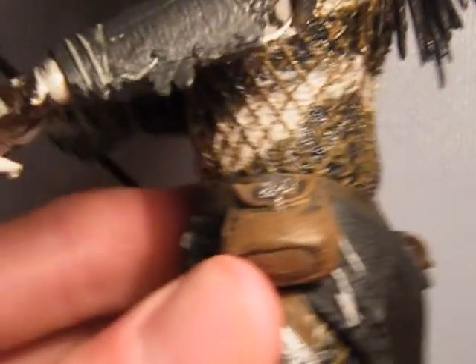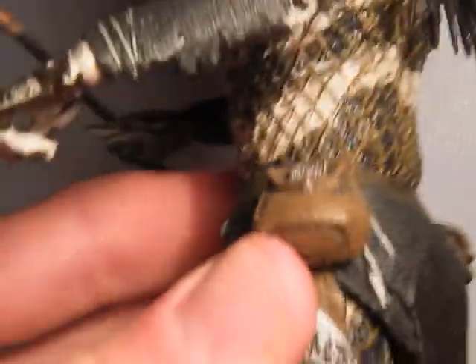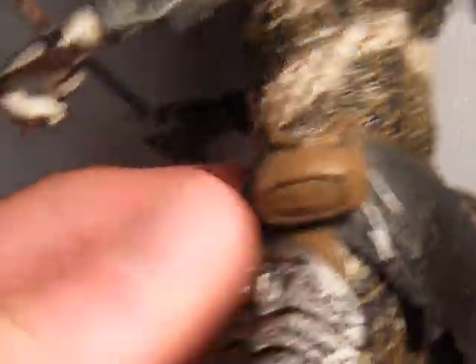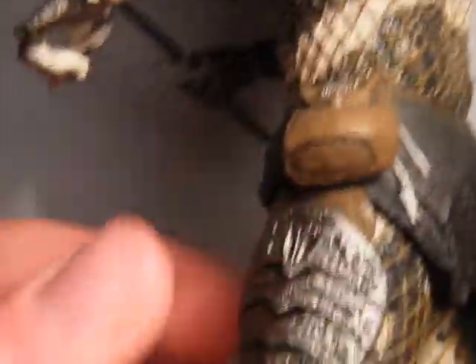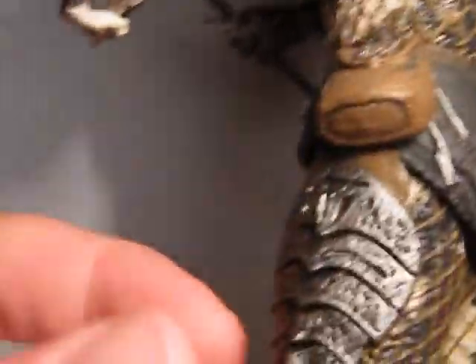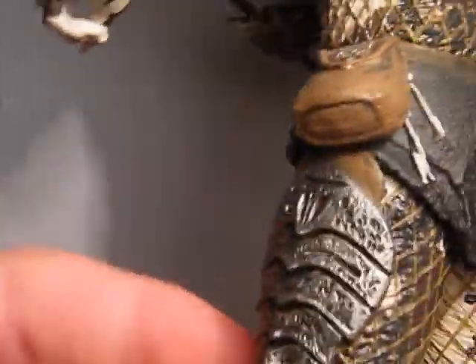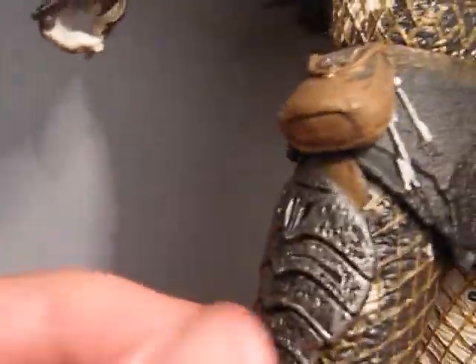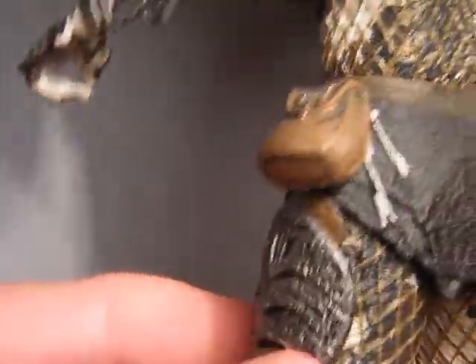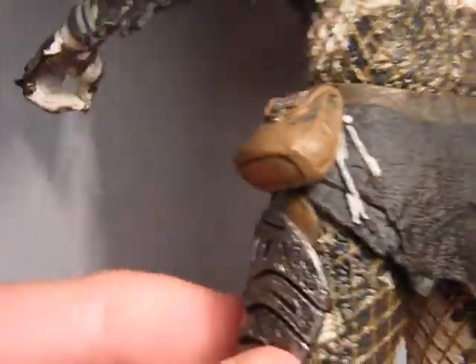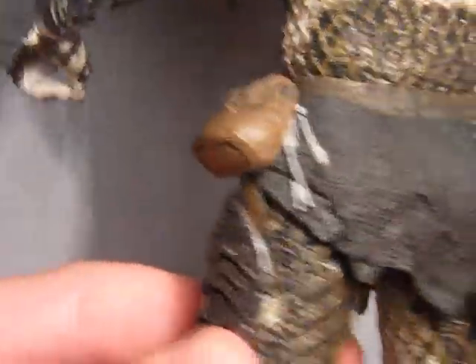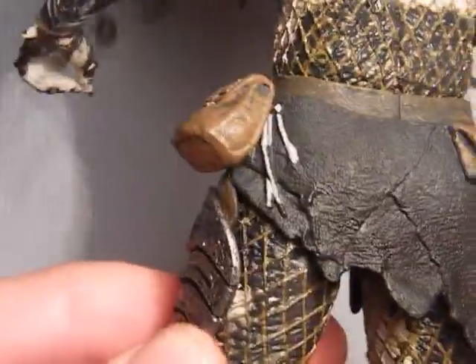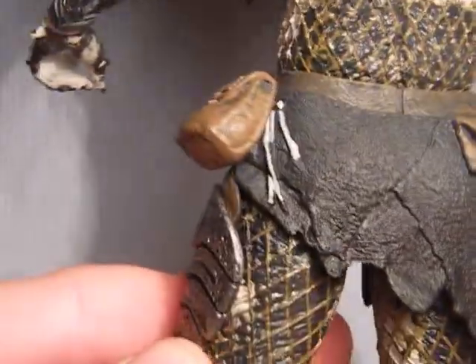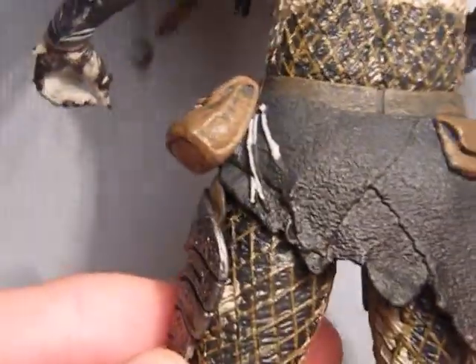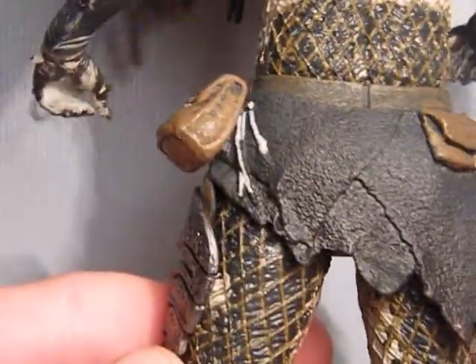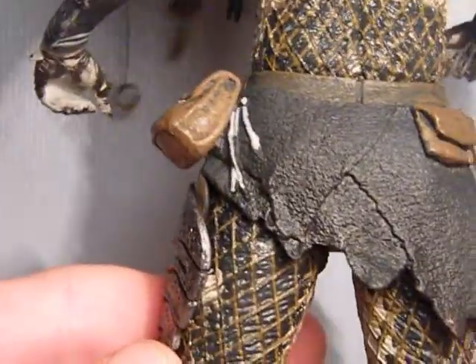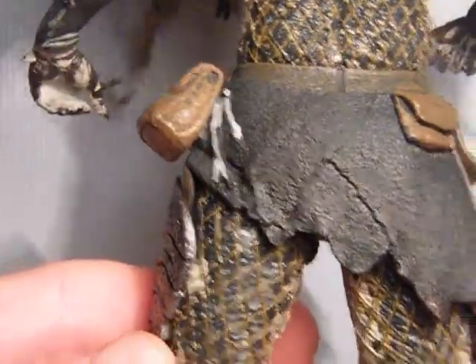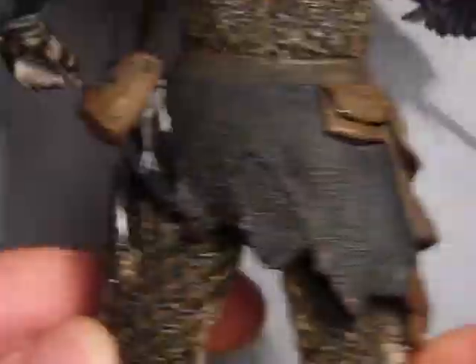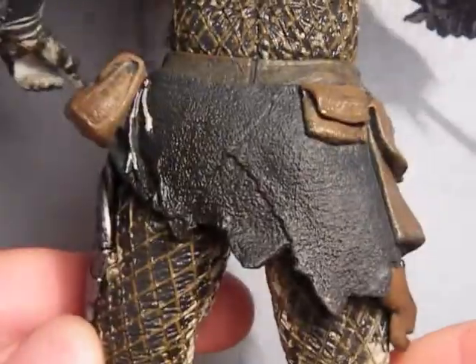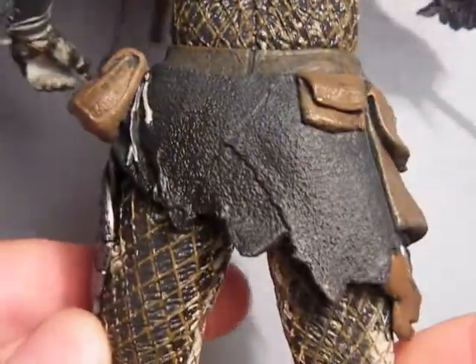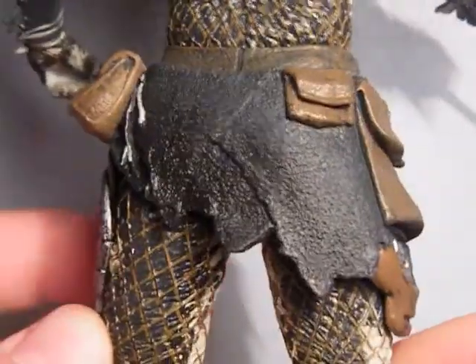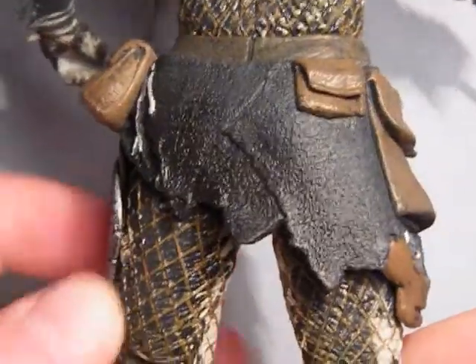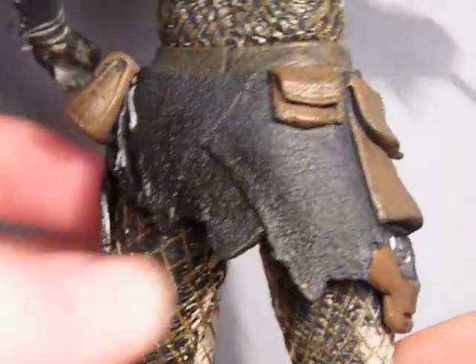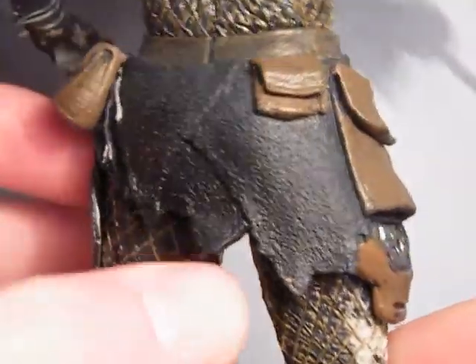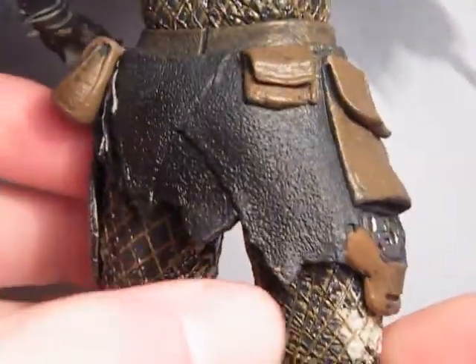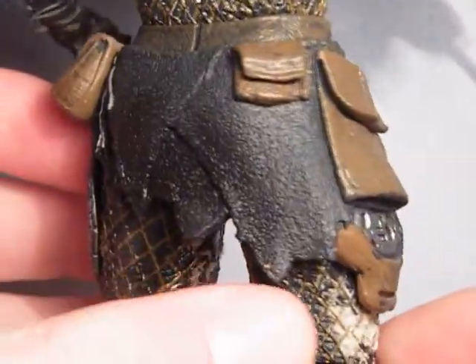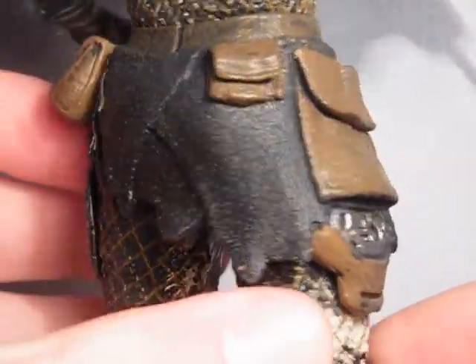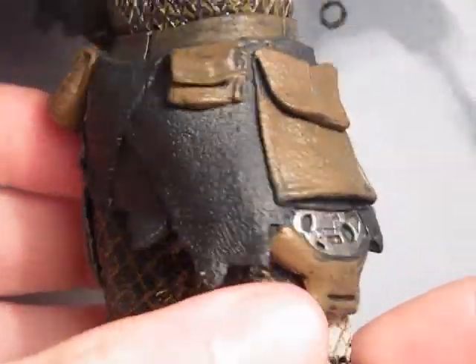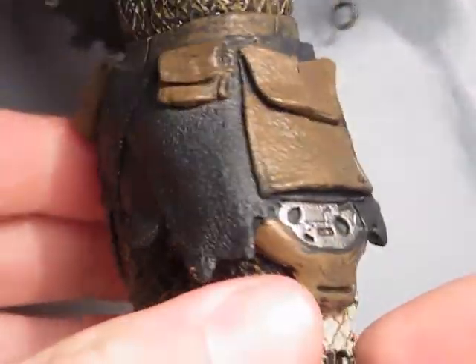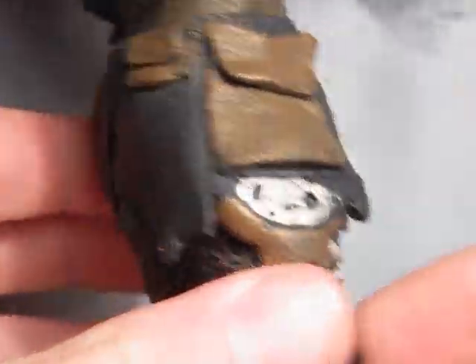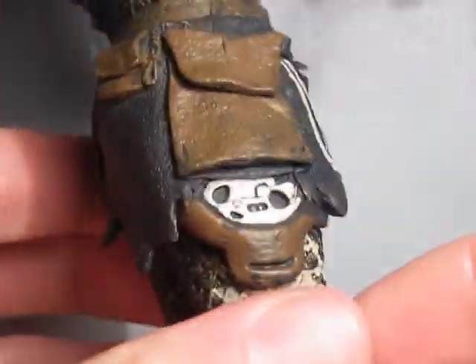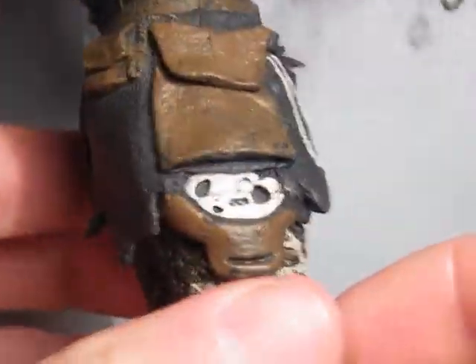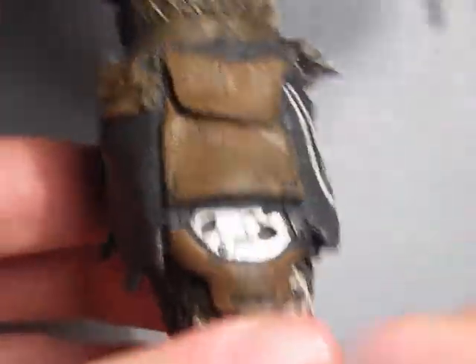There are some more close-ups here of the detailing — very nice.